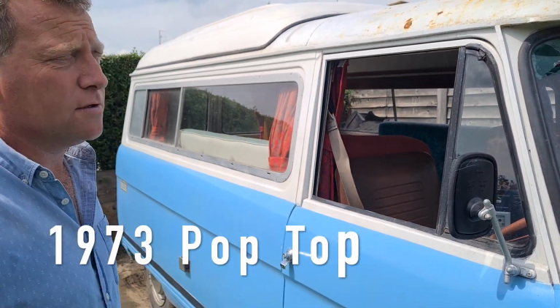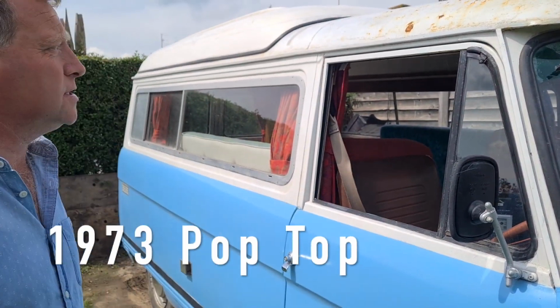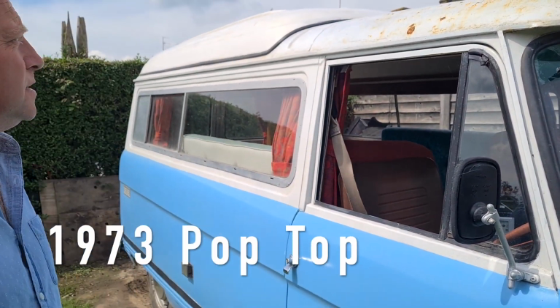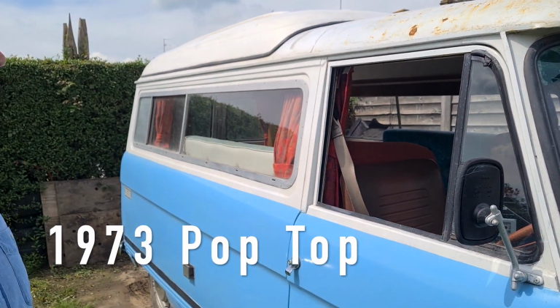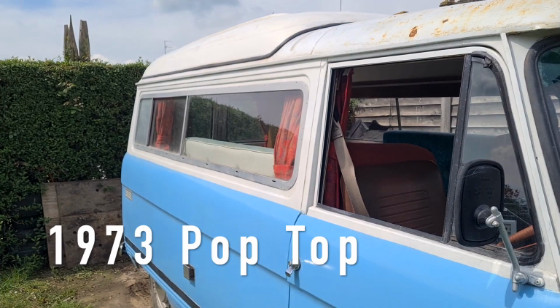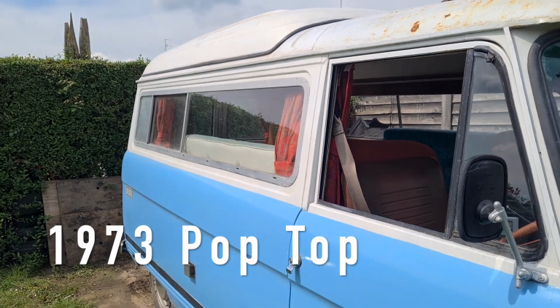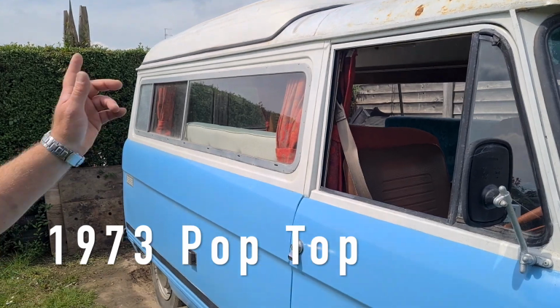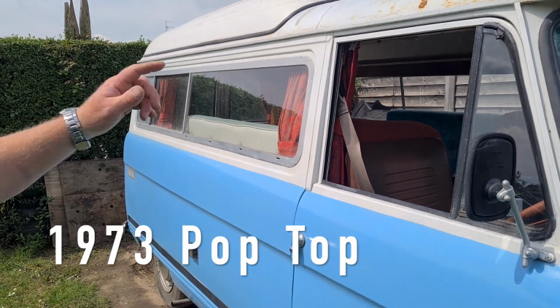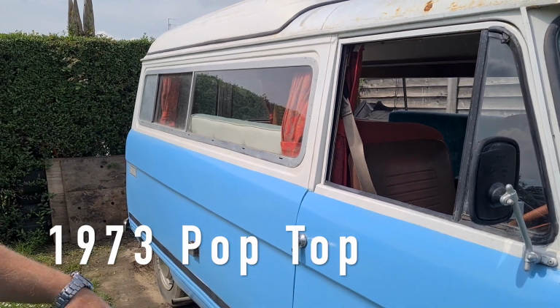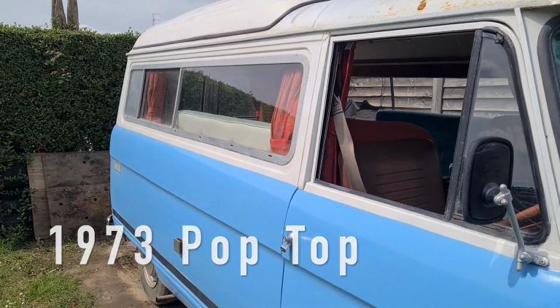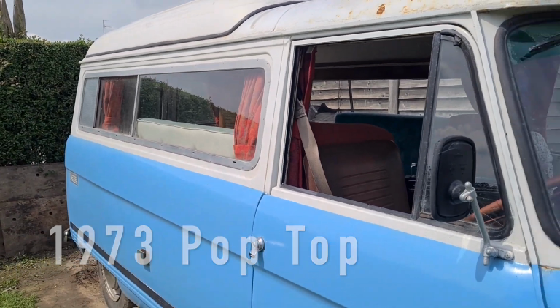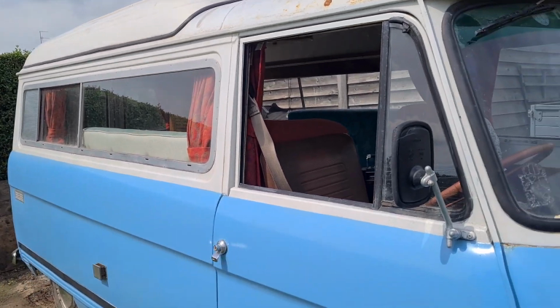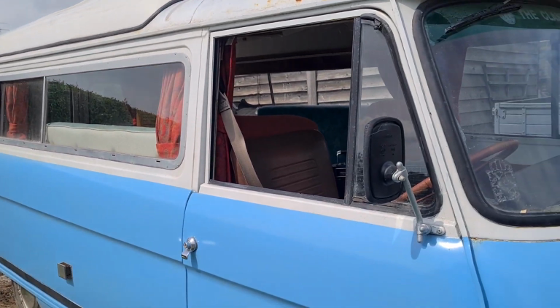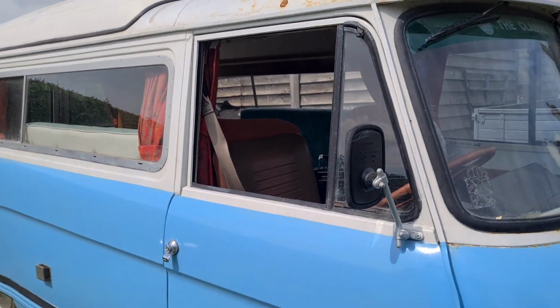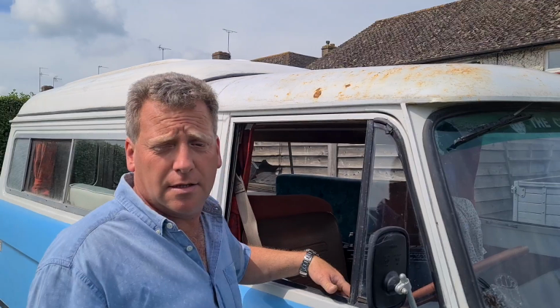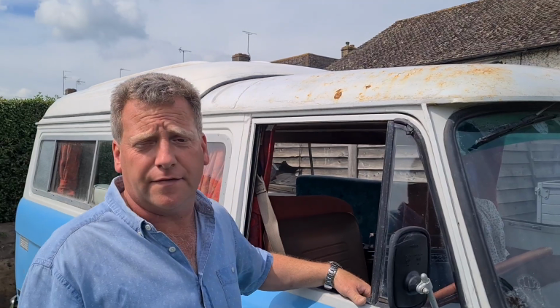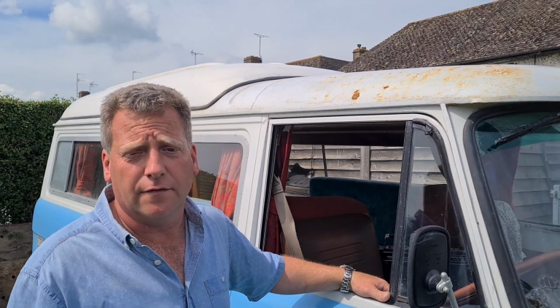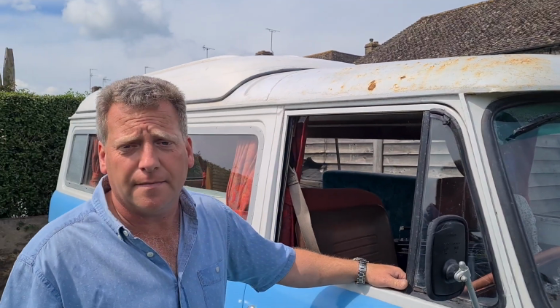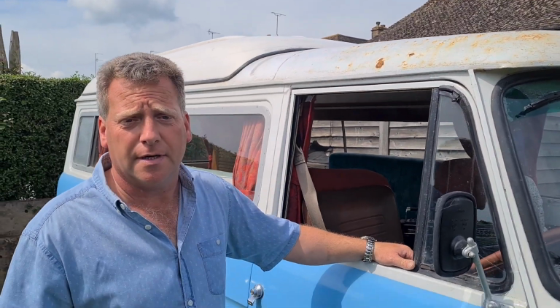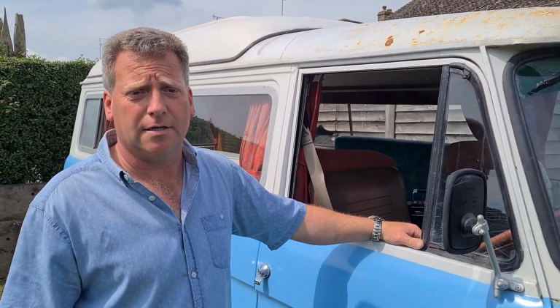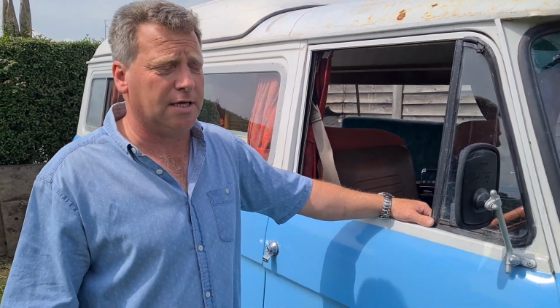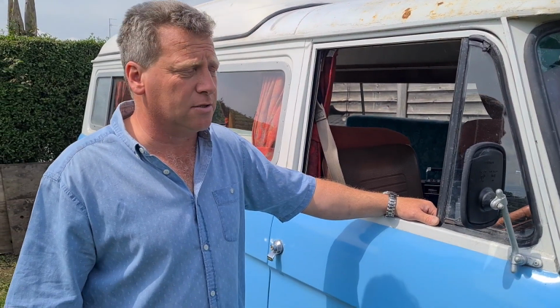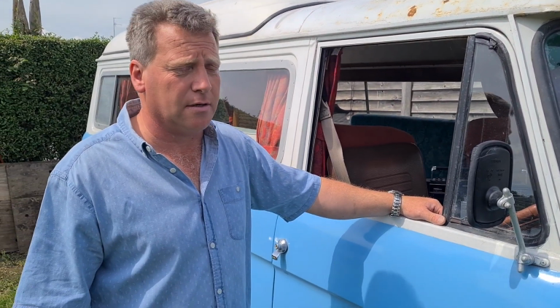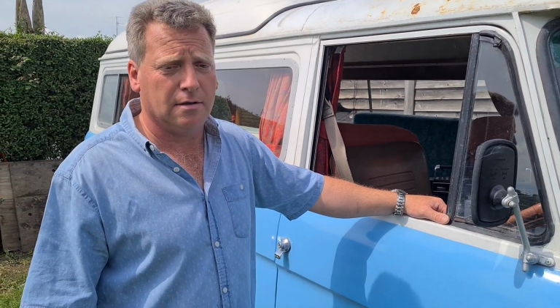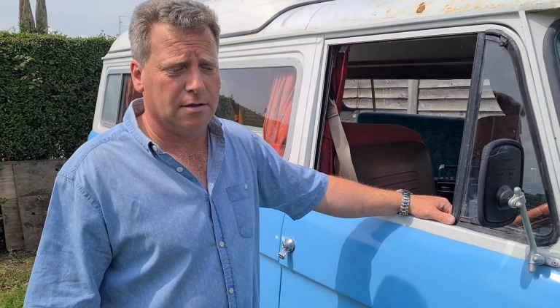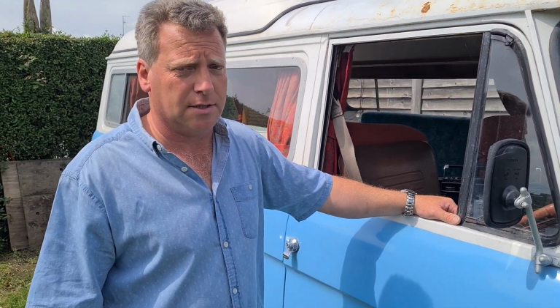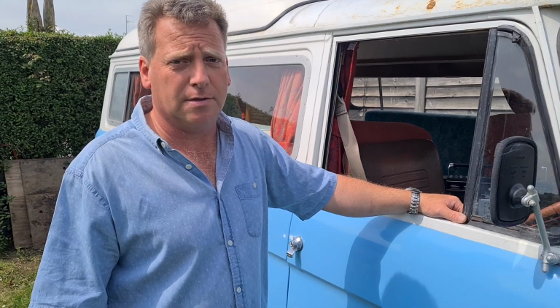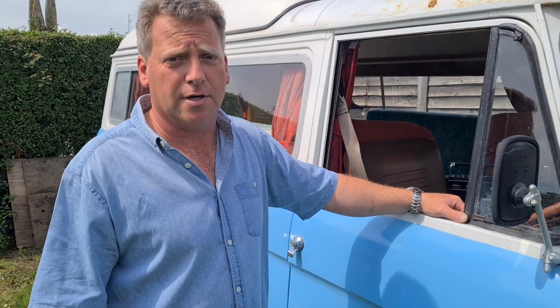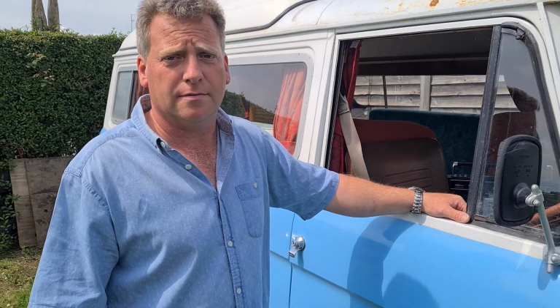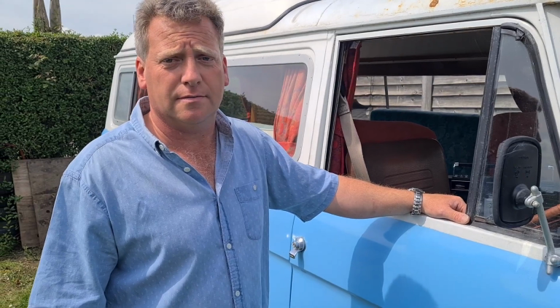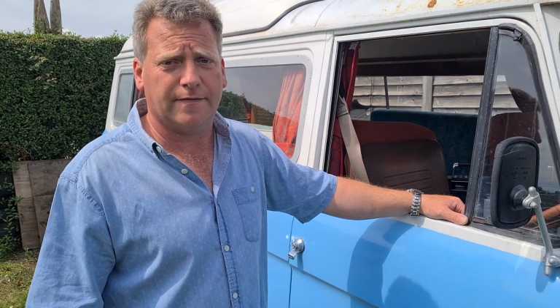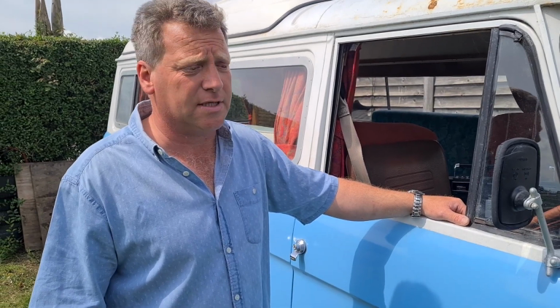It's a 1973 pop top. I'm just going to go in there in a minute and lift the roof up and you can see inside her. She's absolutely brilliant. Fantastic.